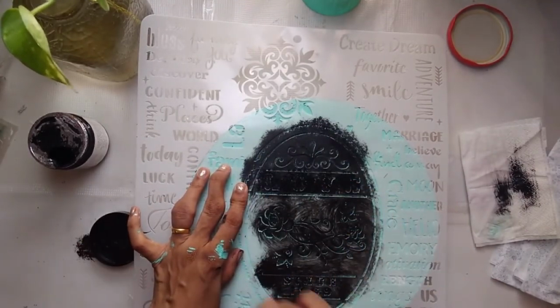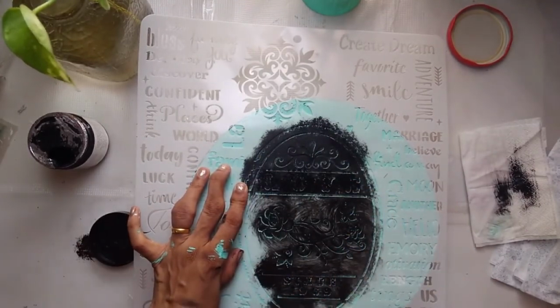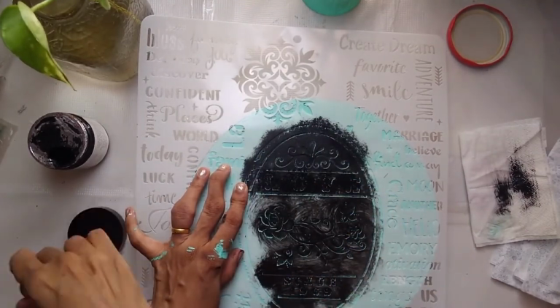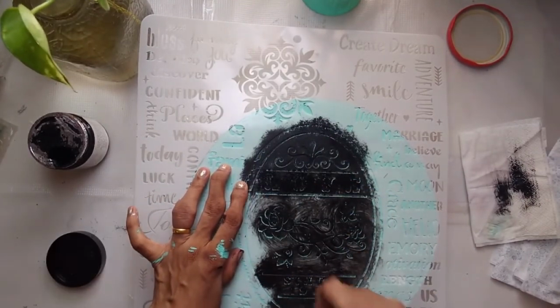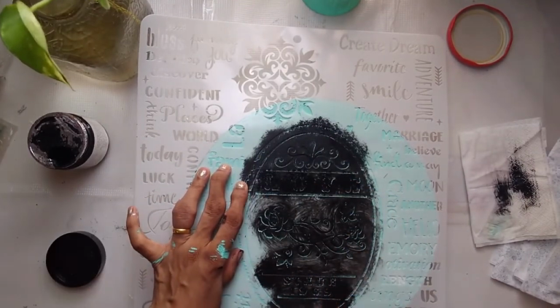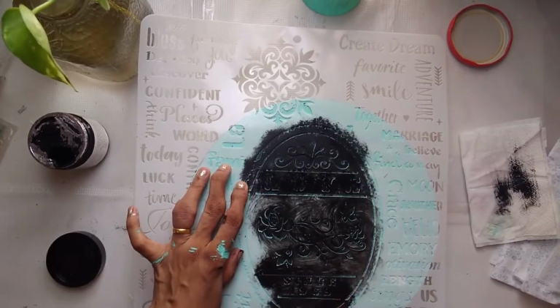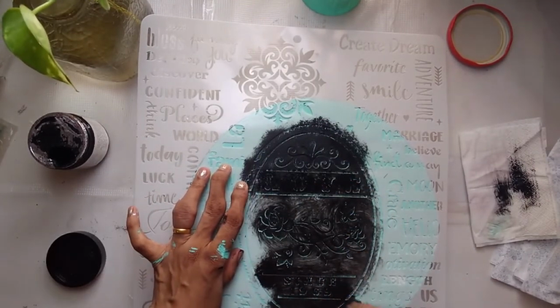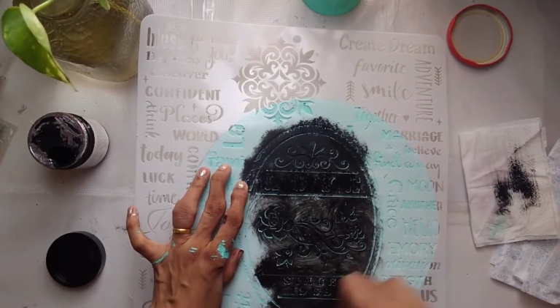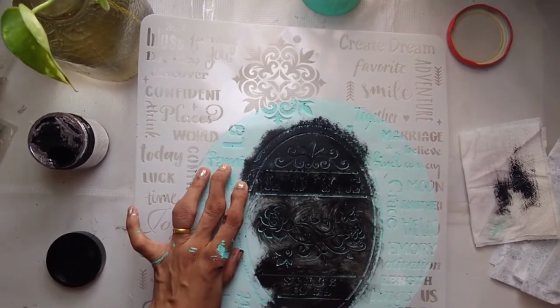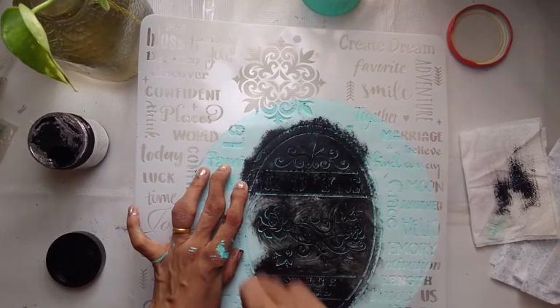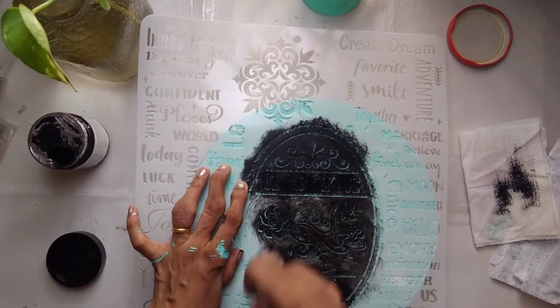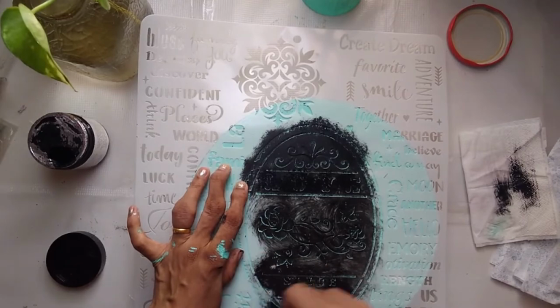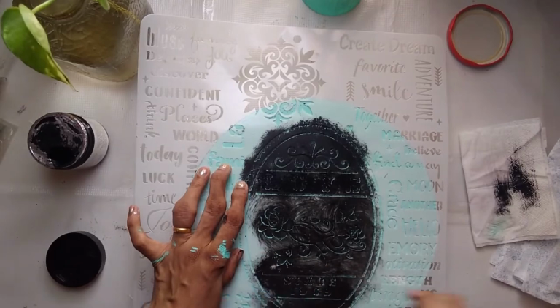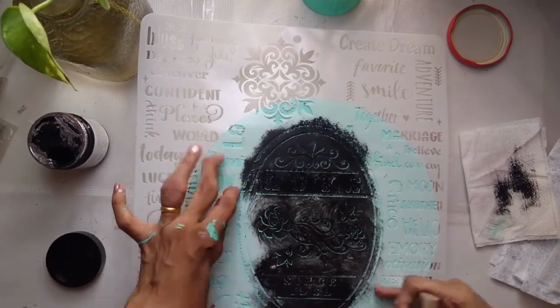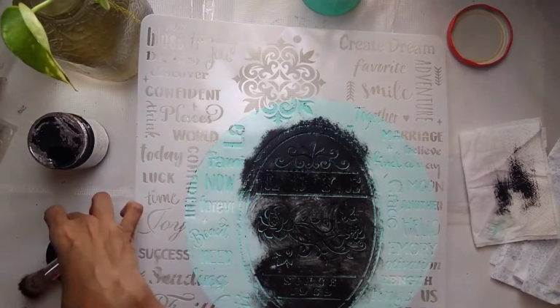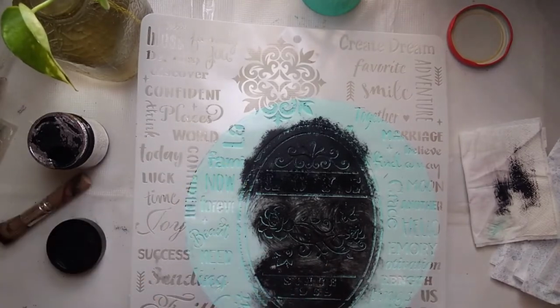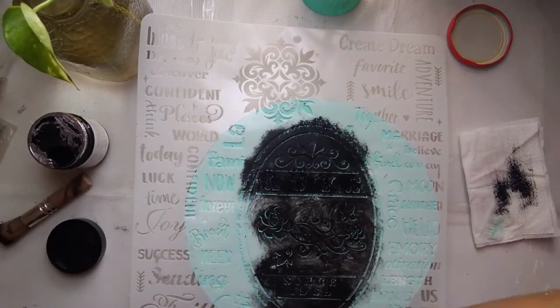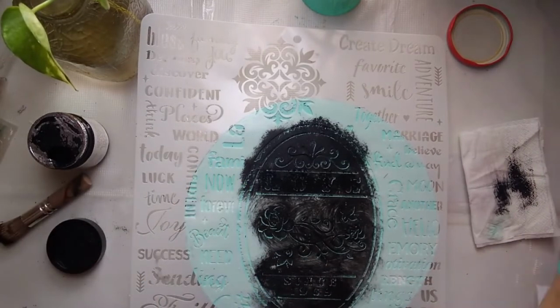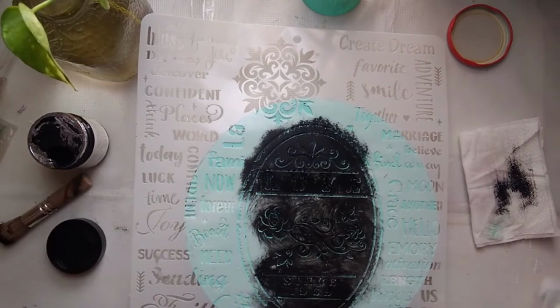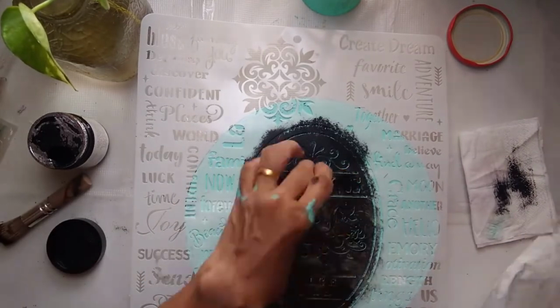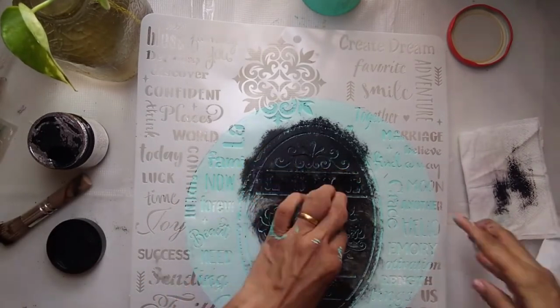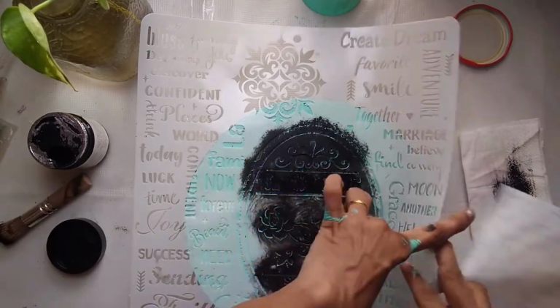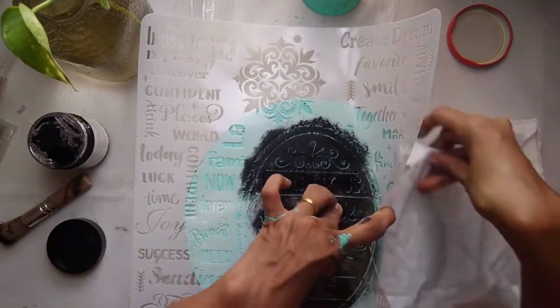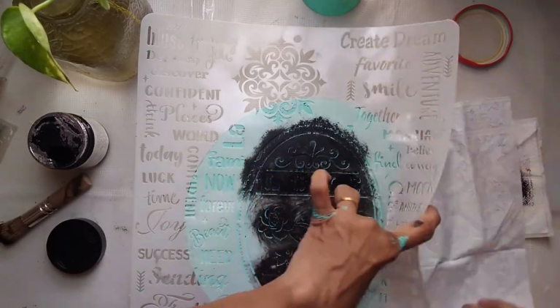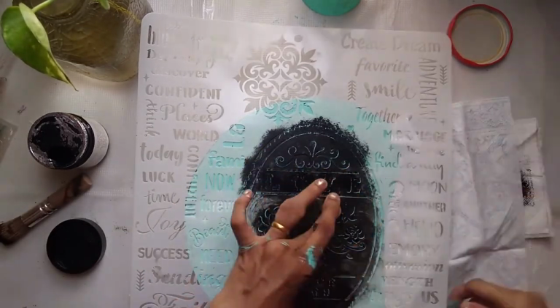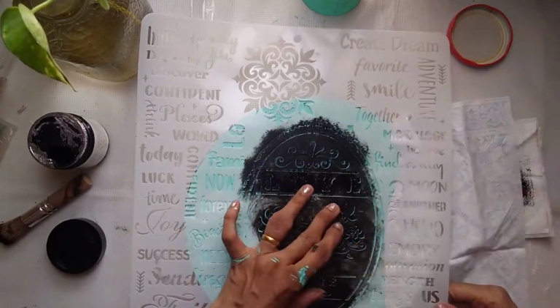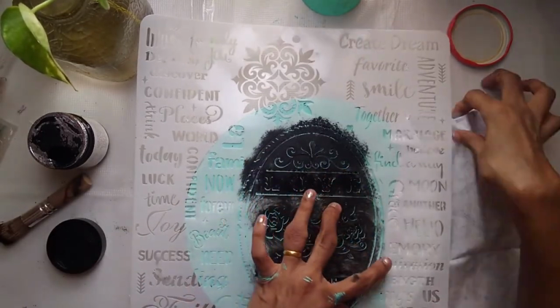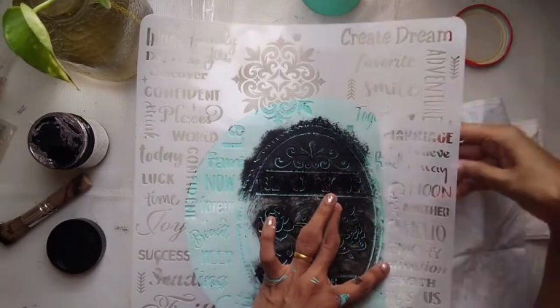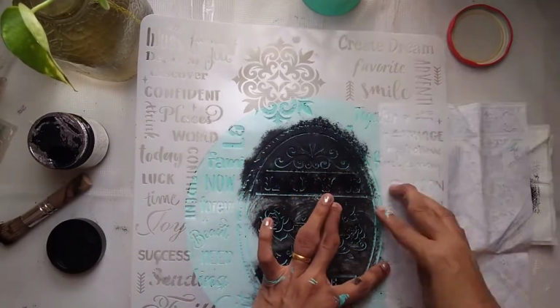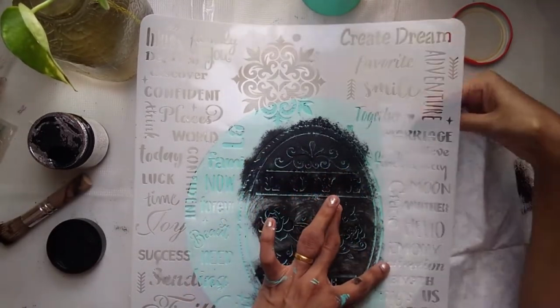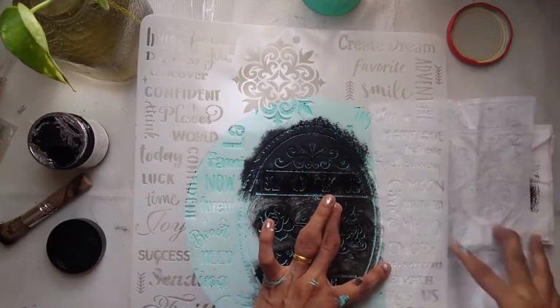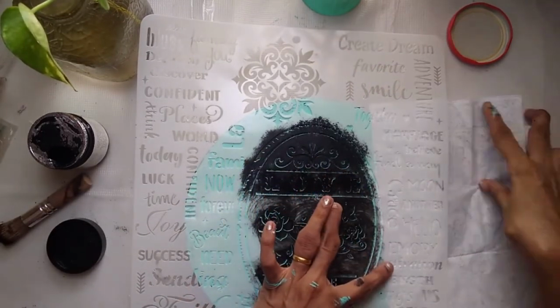One important thing: never take too much product on your brush. If you take too much paint, it will bleed under the stencil and you will not get a crisp image.